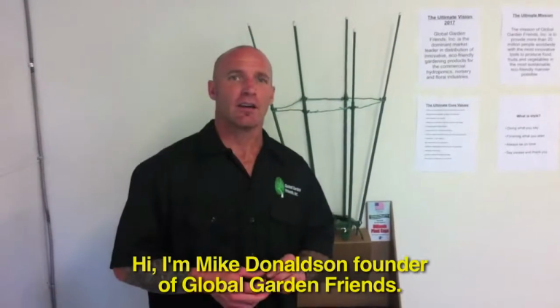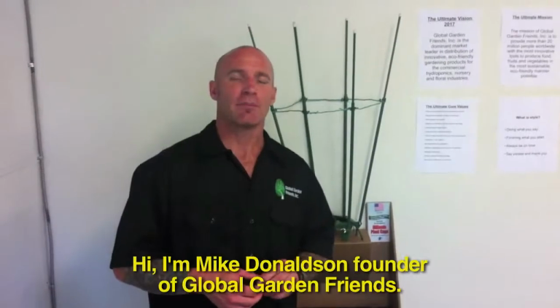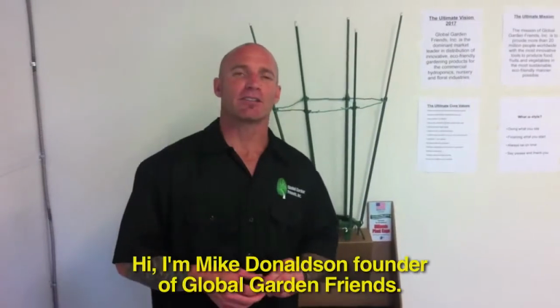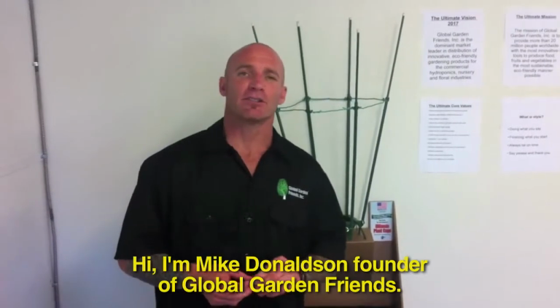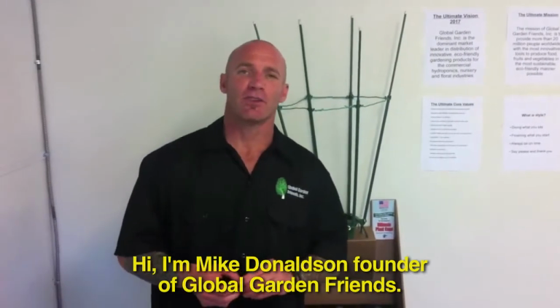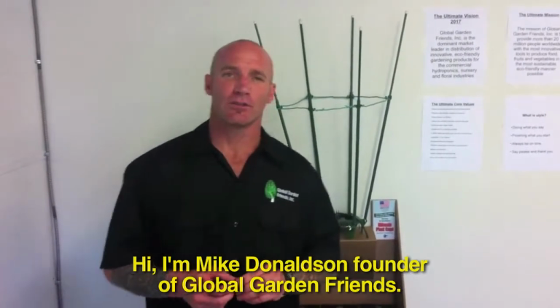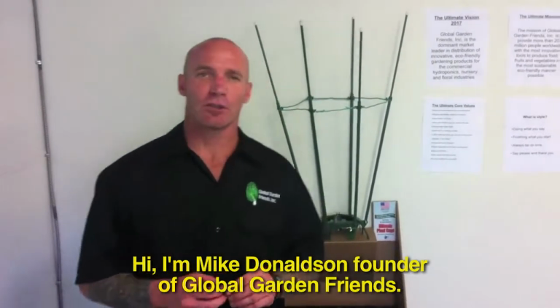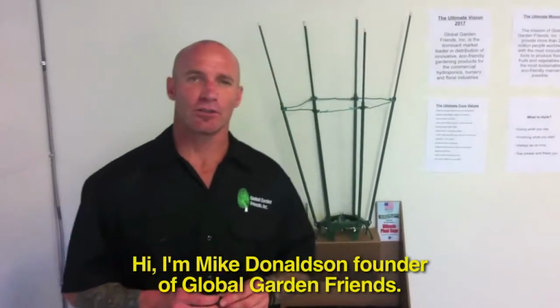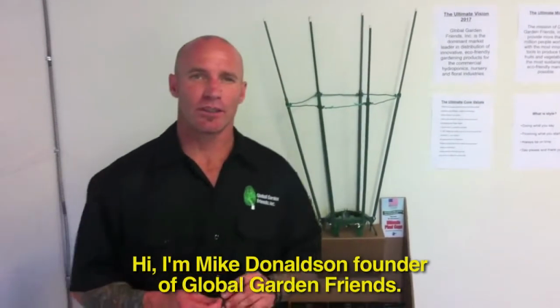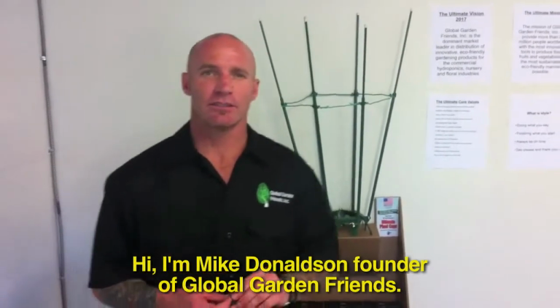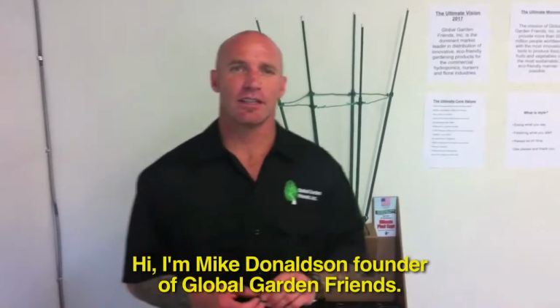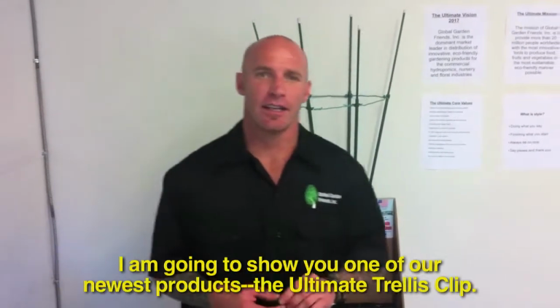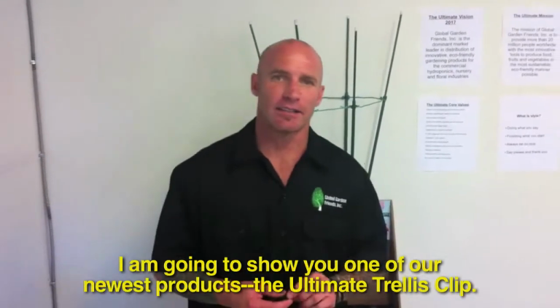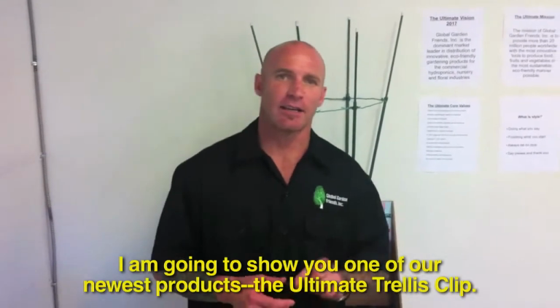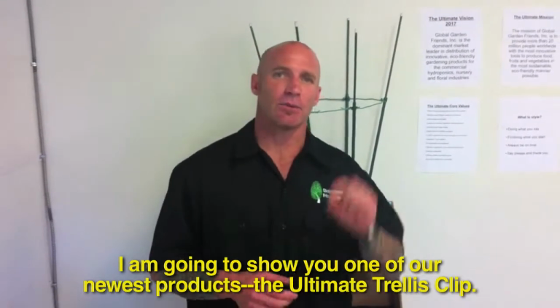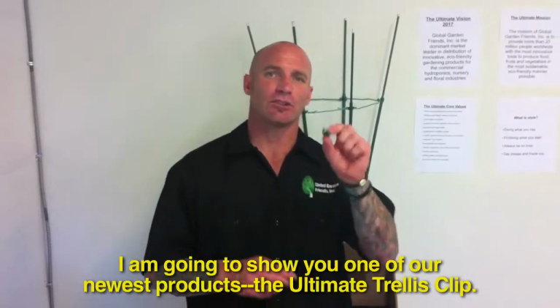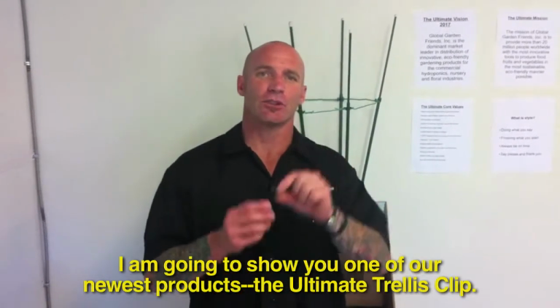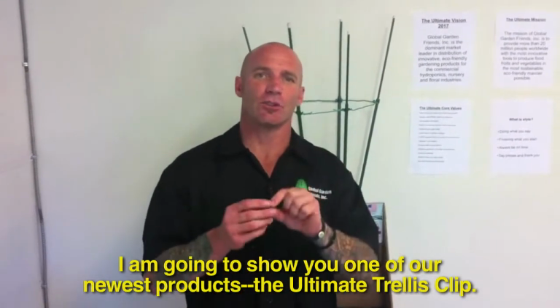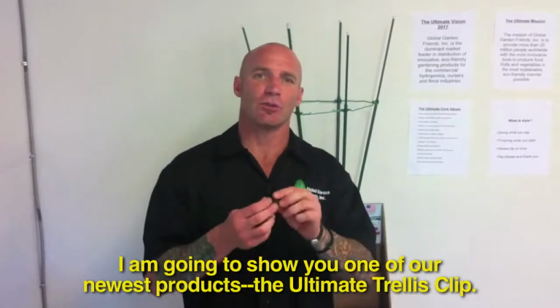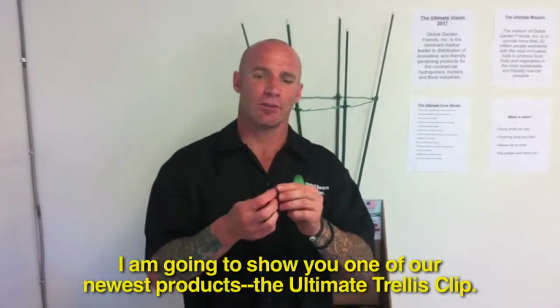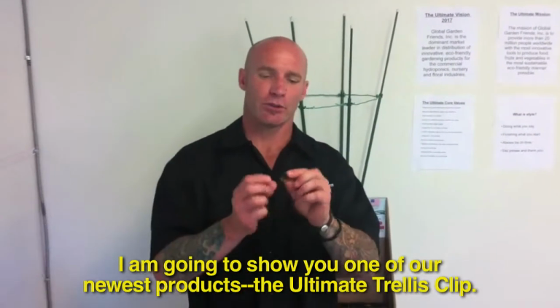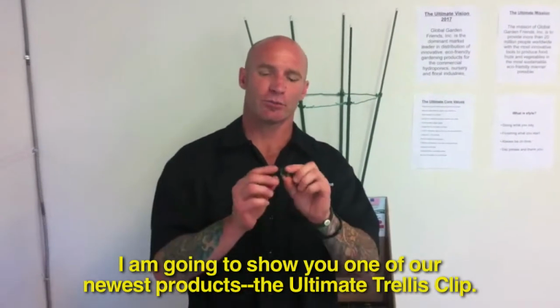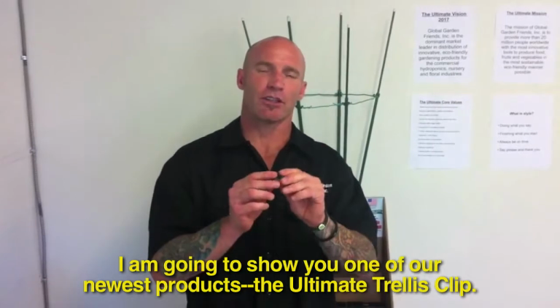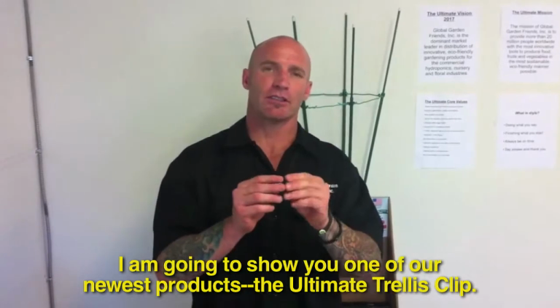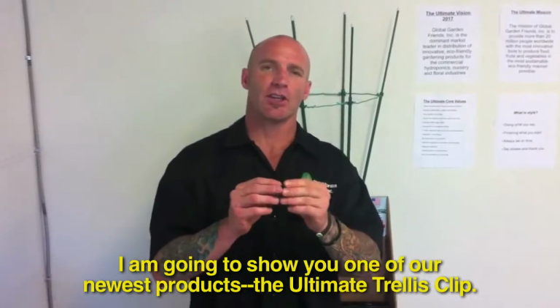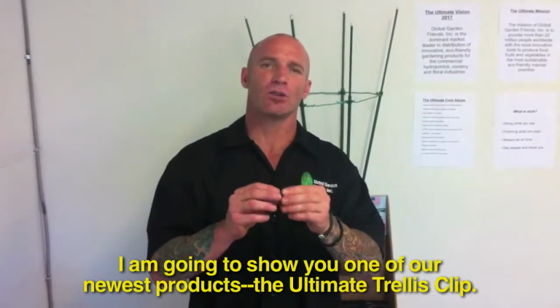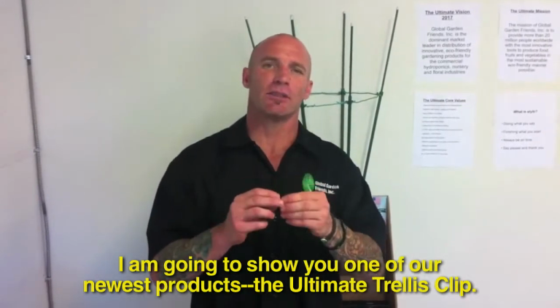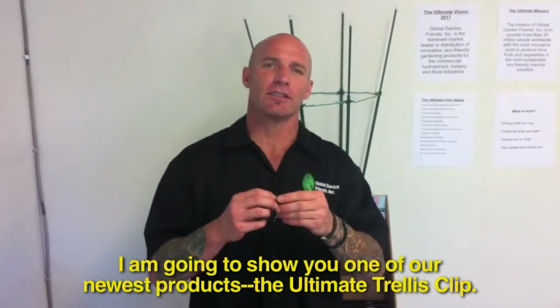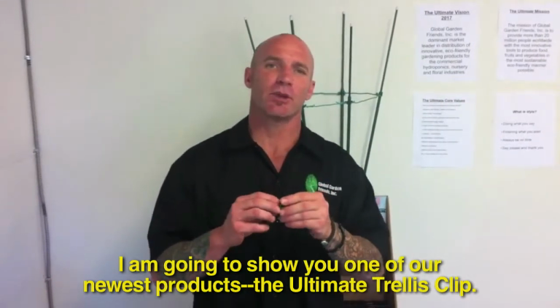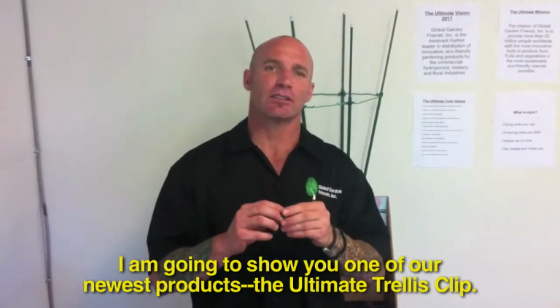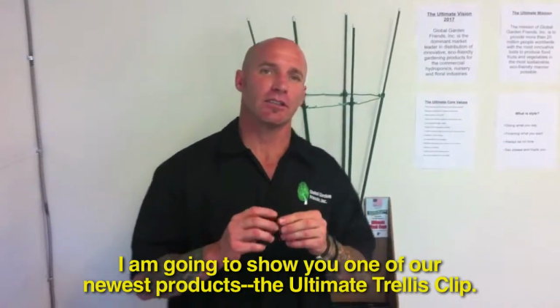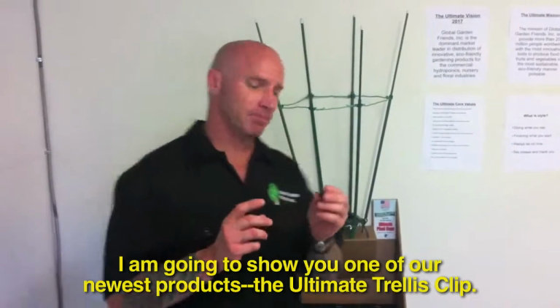Hi, I'm Mike Donaldson, founder of Global Garden Friends, and I'm going to show you one of our newest products — the Ultimate Trellis Clip.